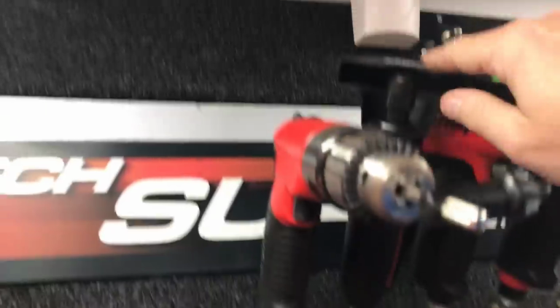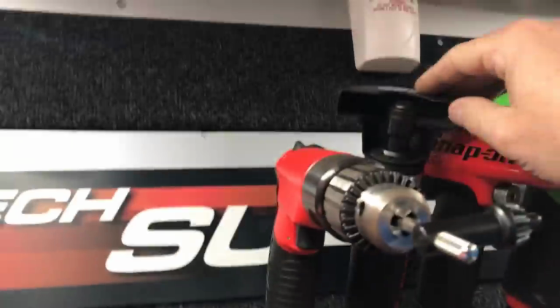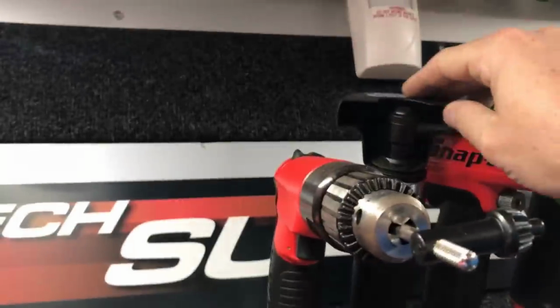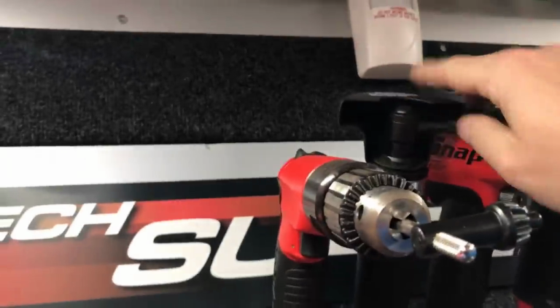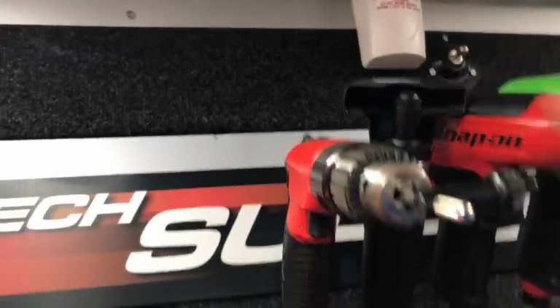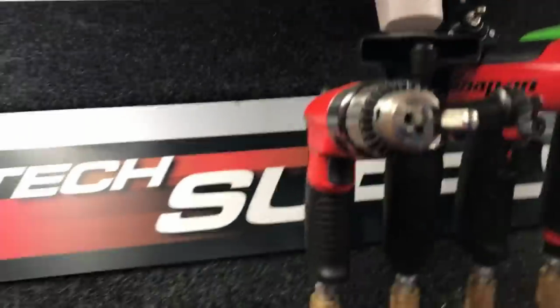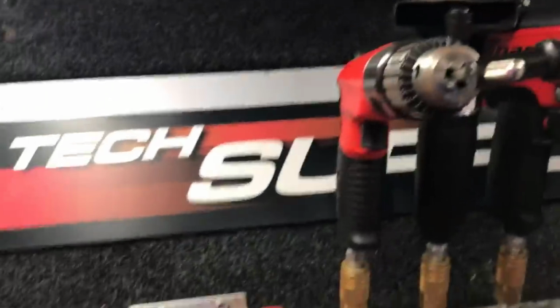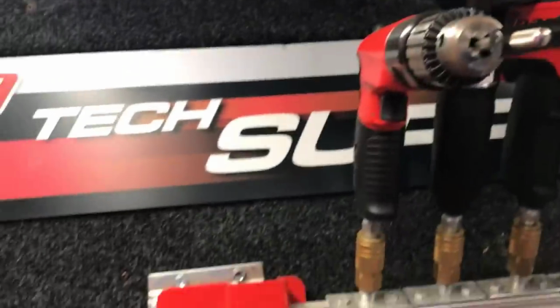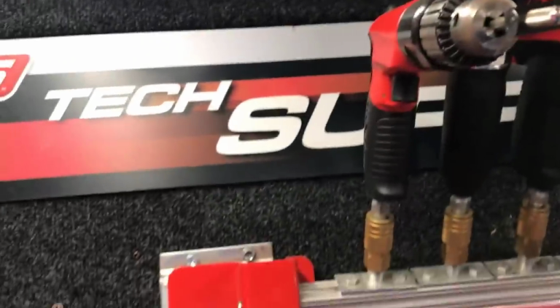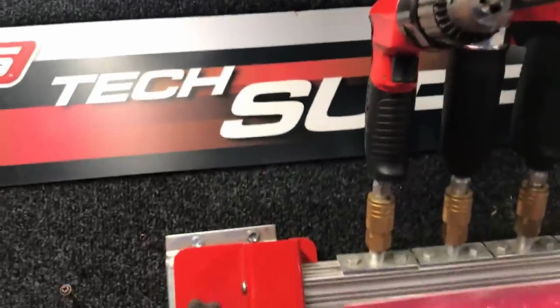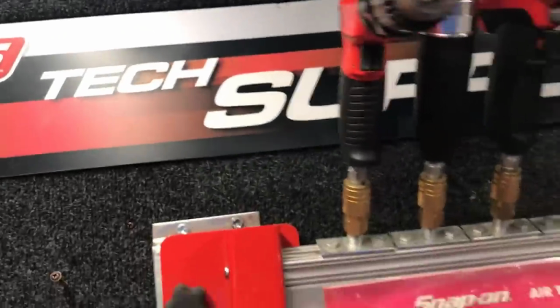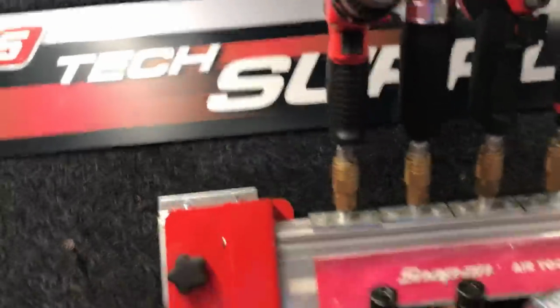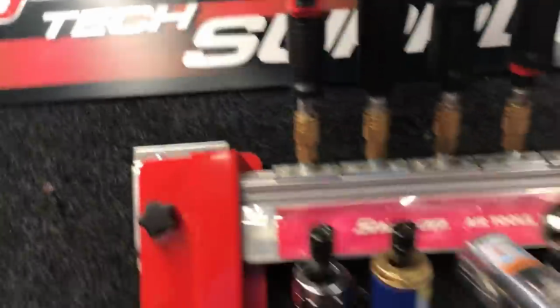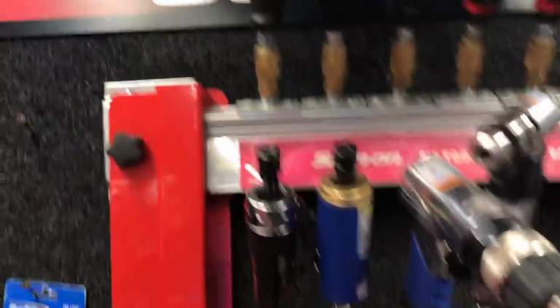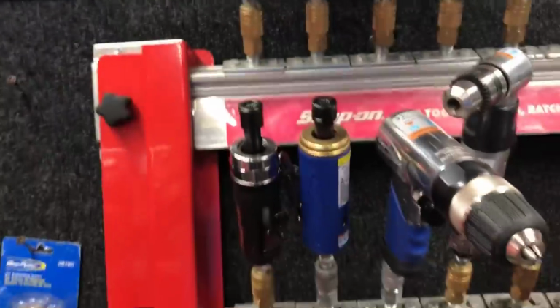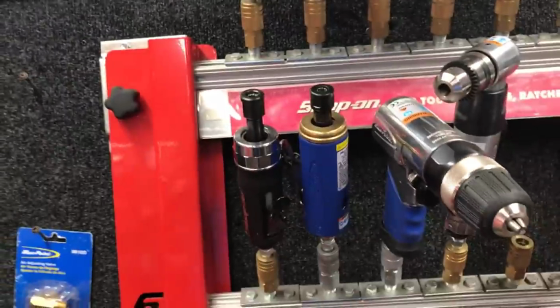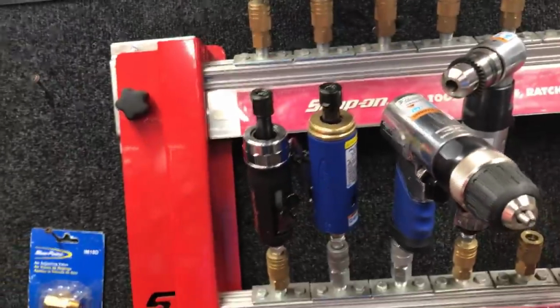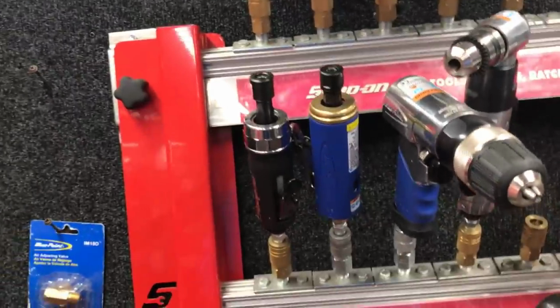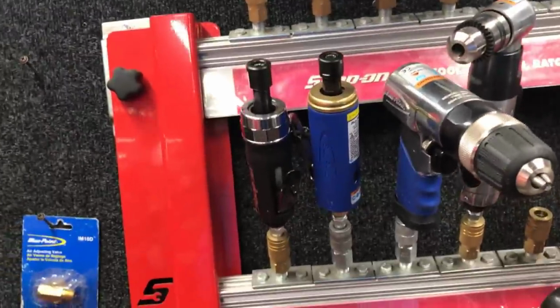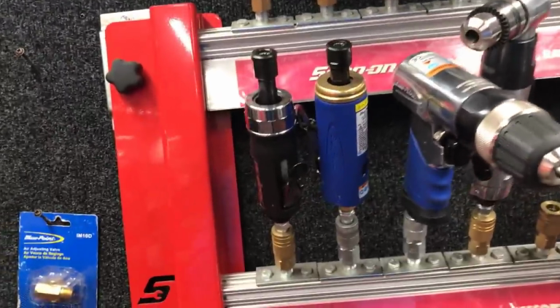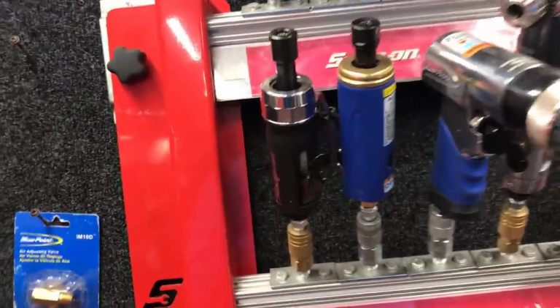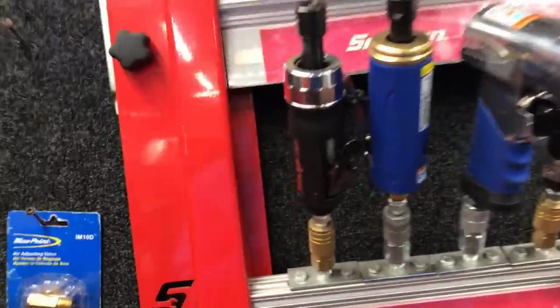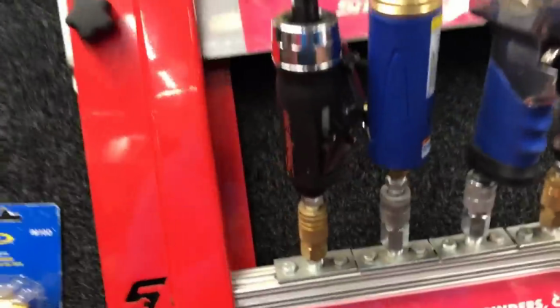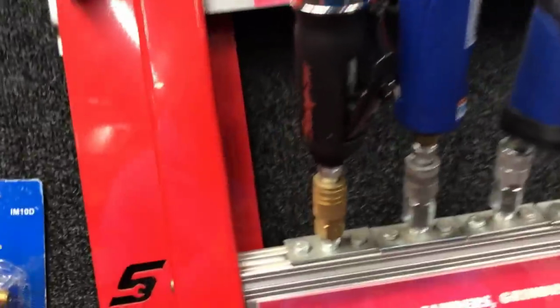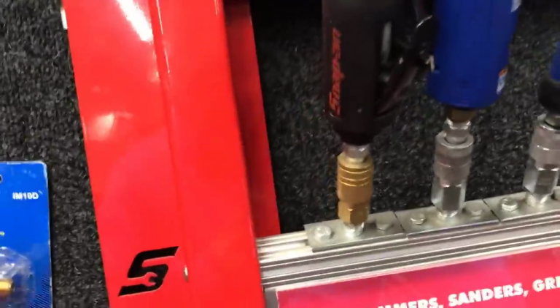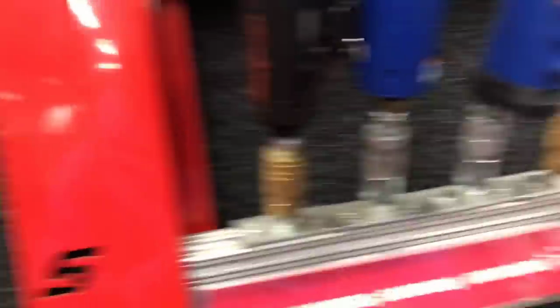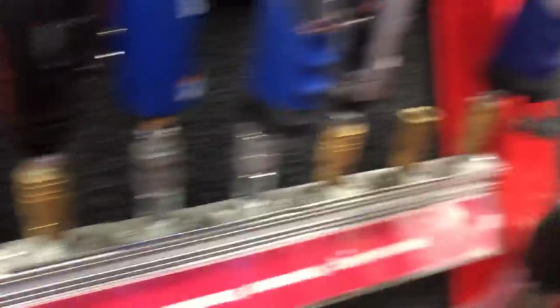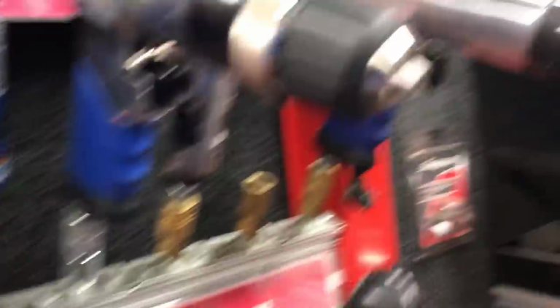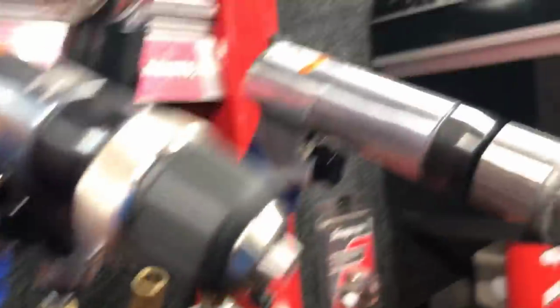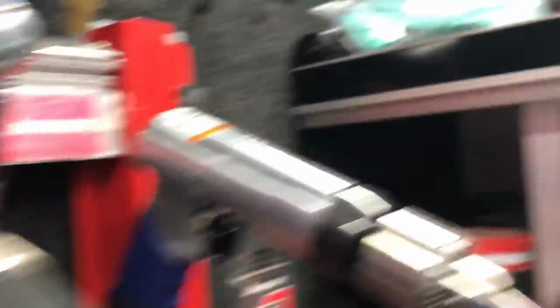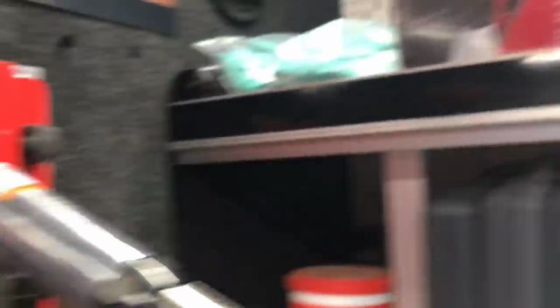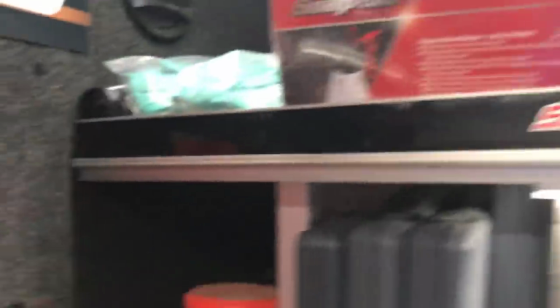Cut-off wheels, die grinders, air ratchets.